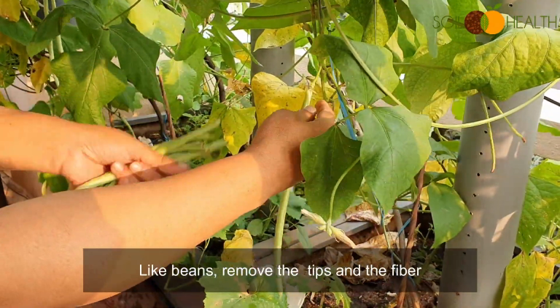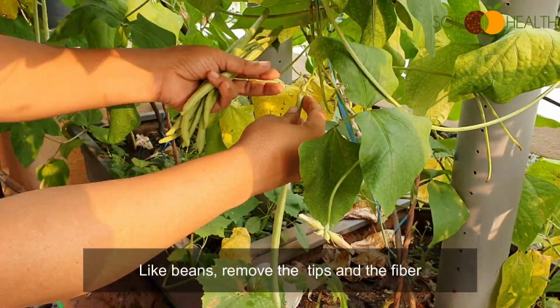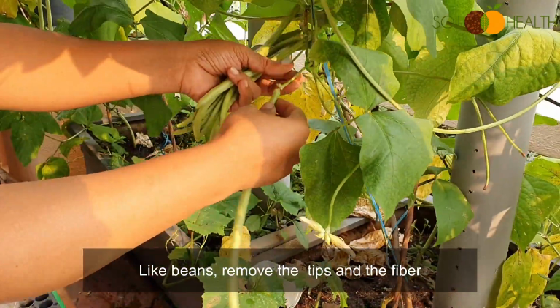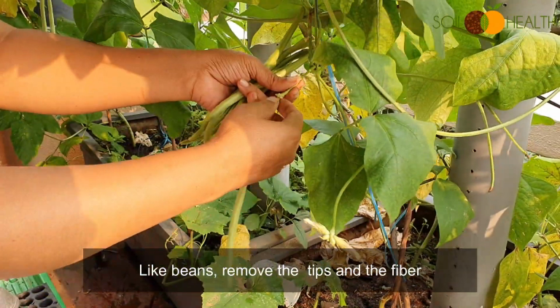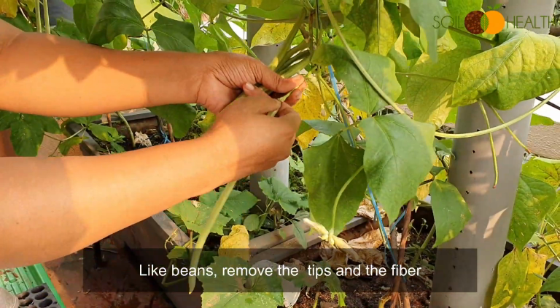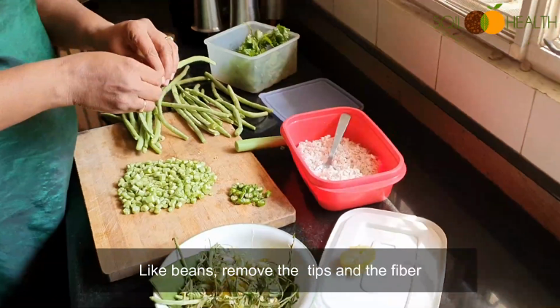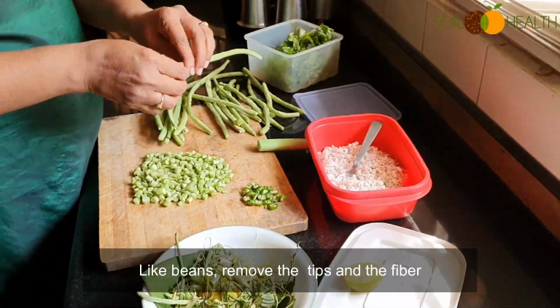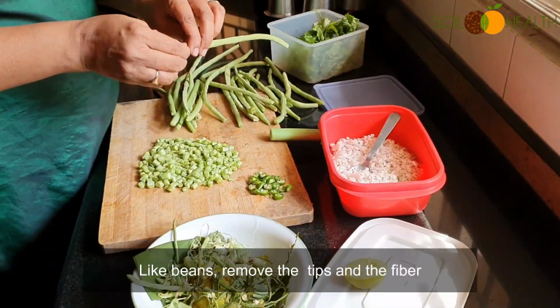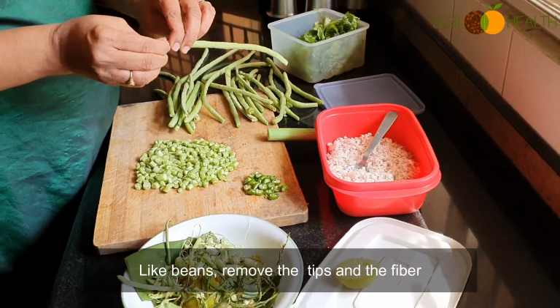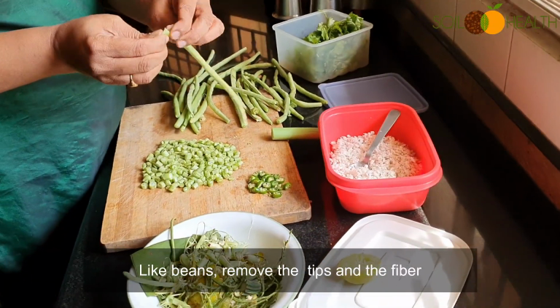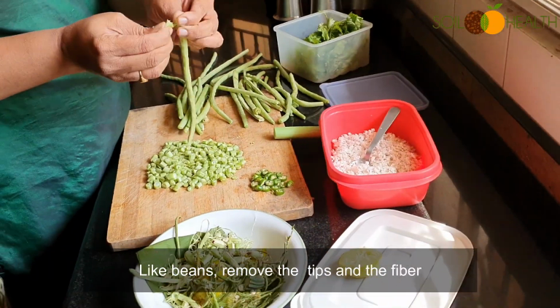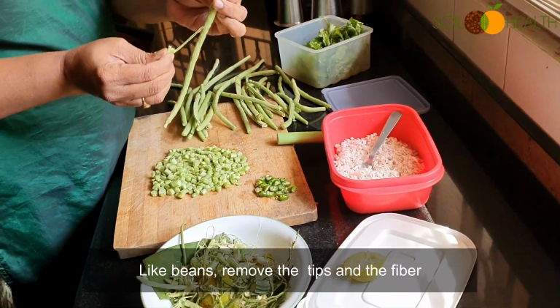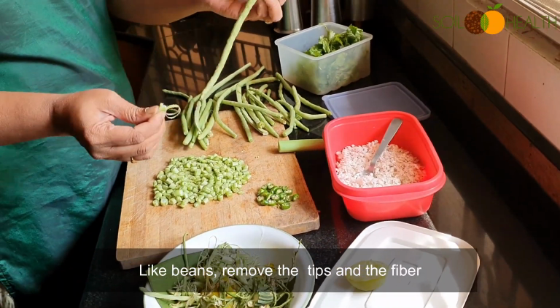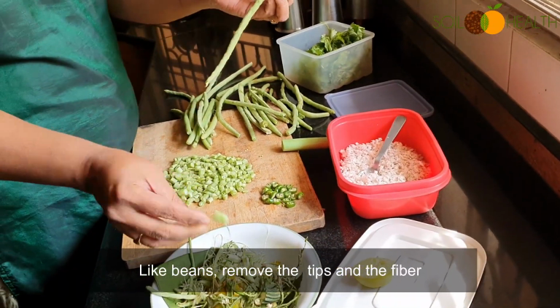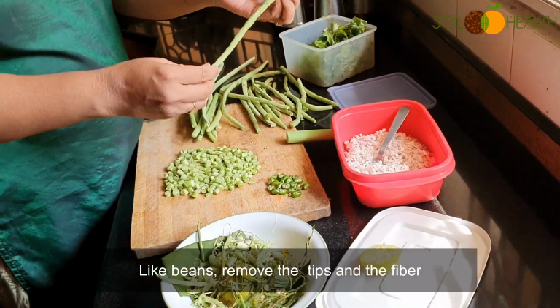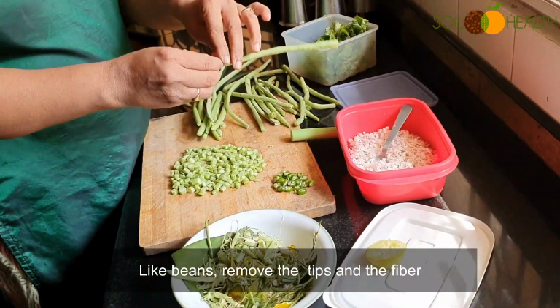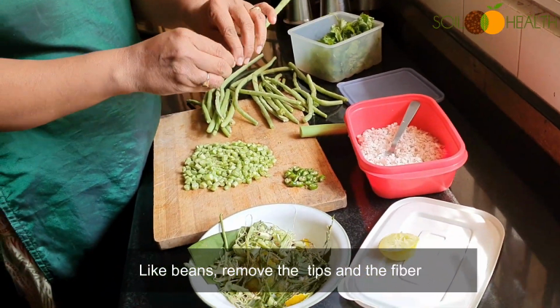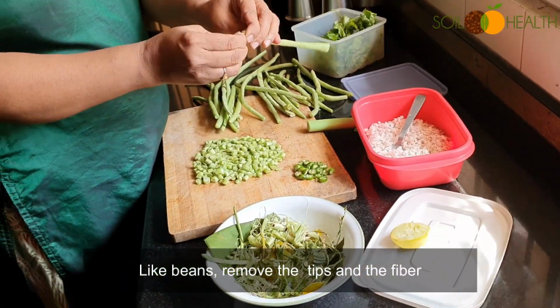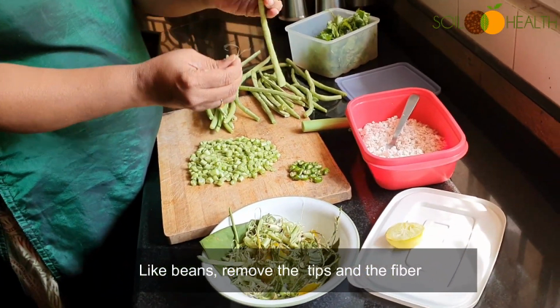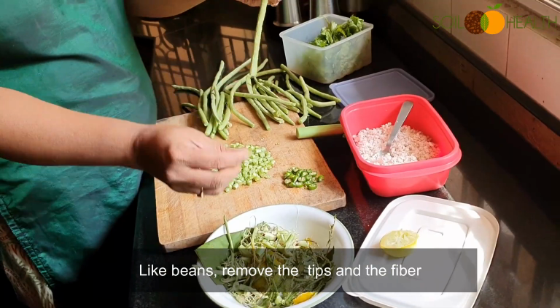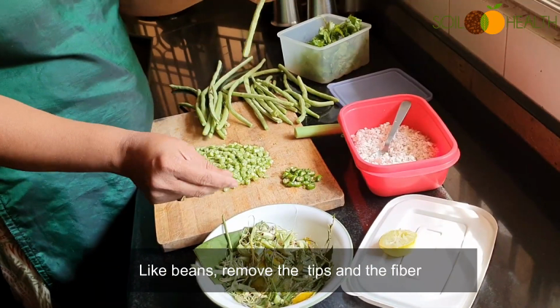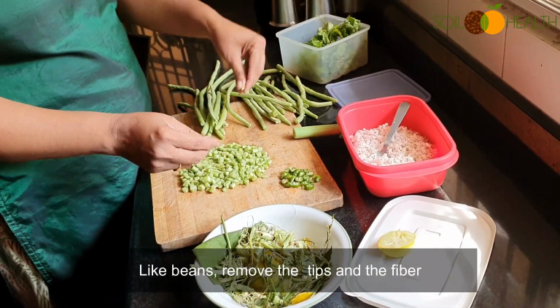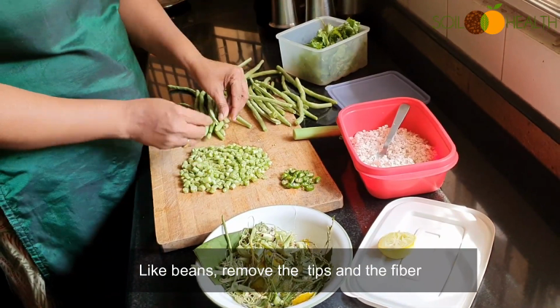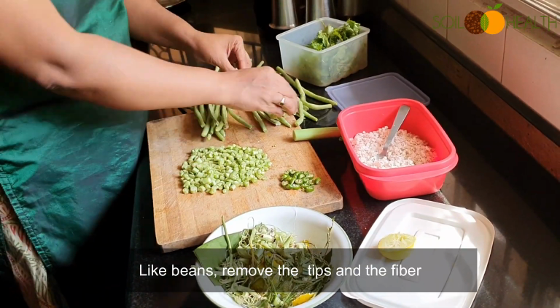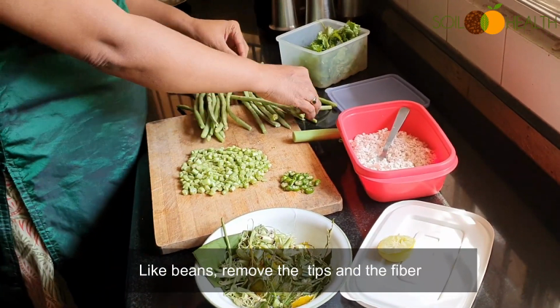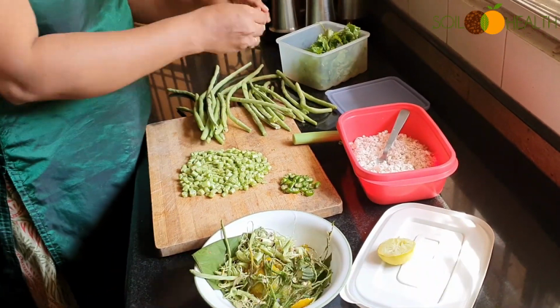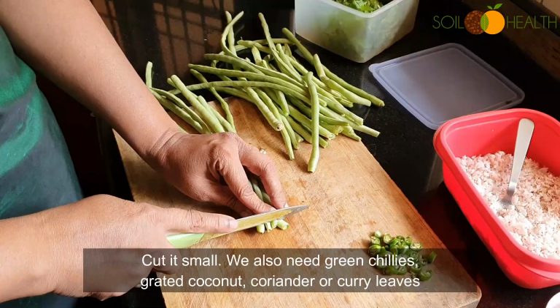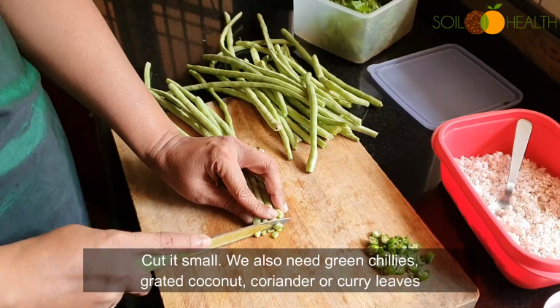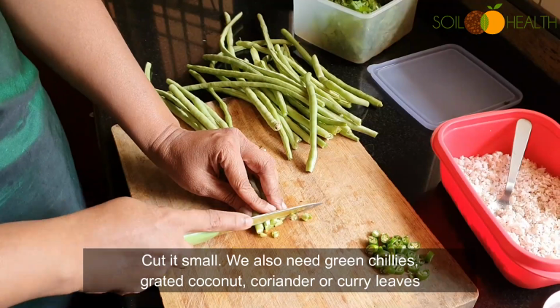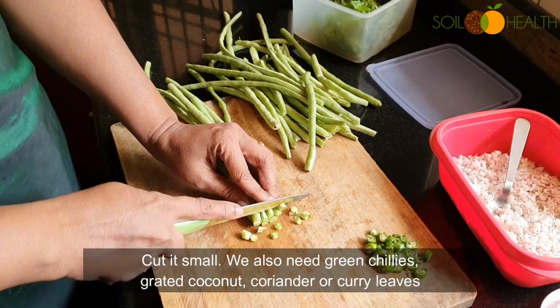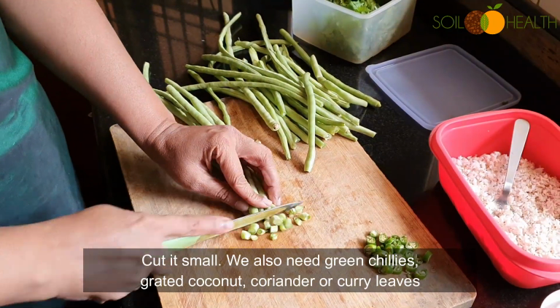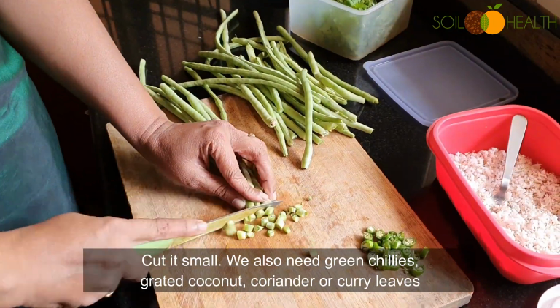Like beans, remove the tips and the fibre. Cut it small.